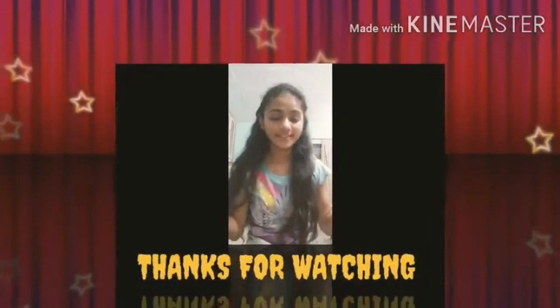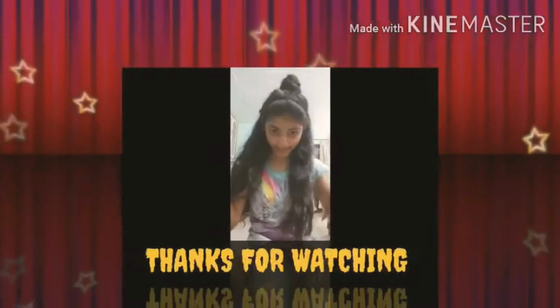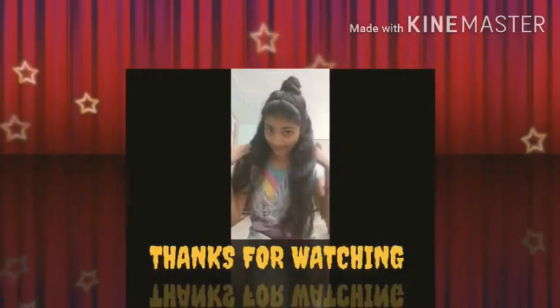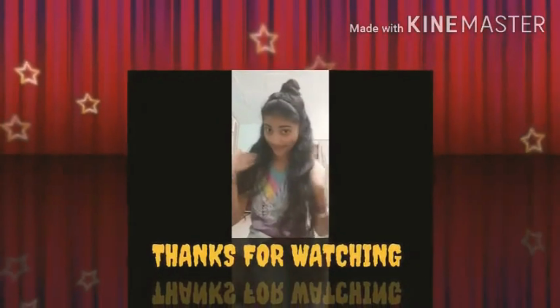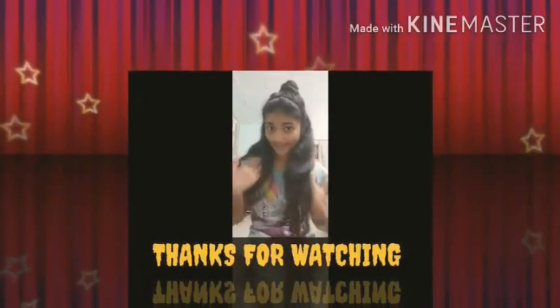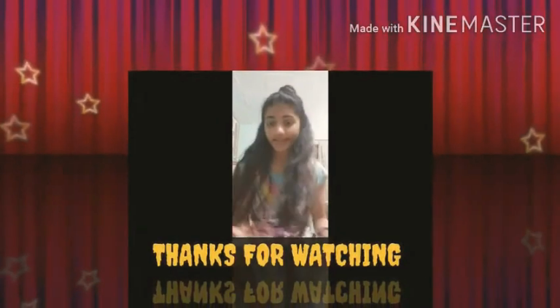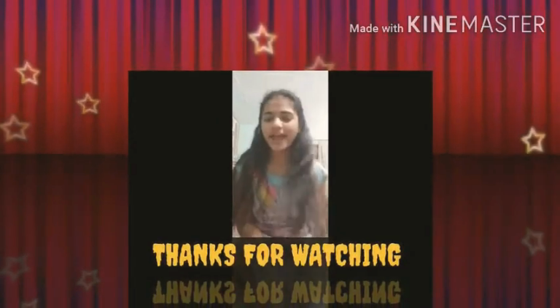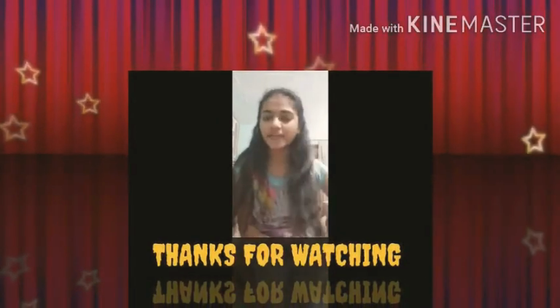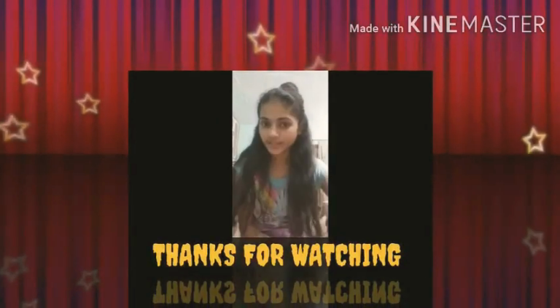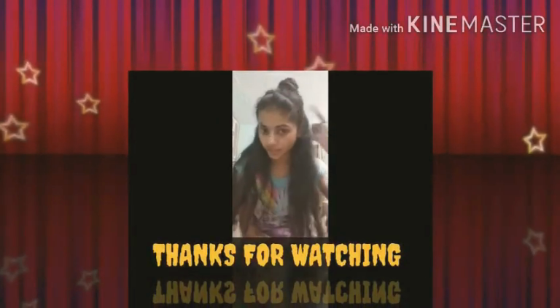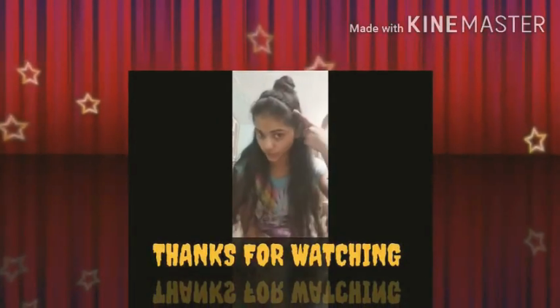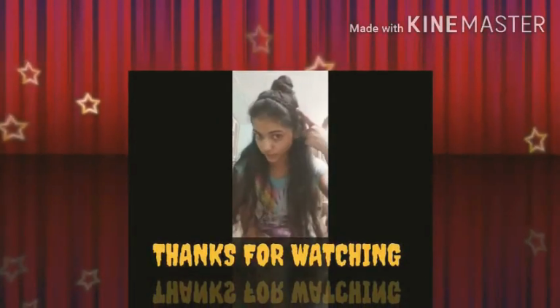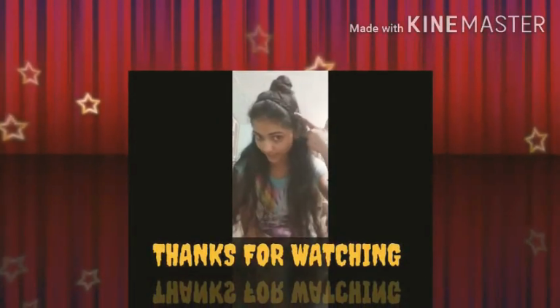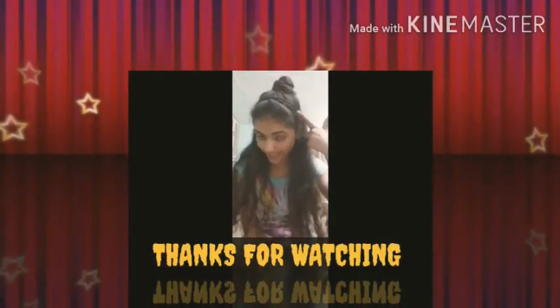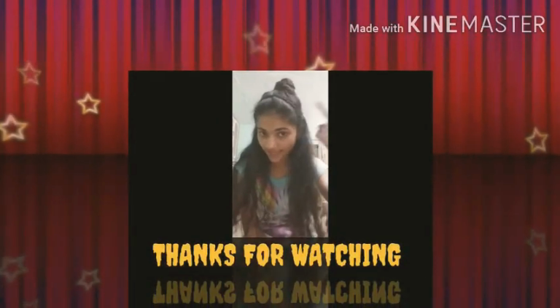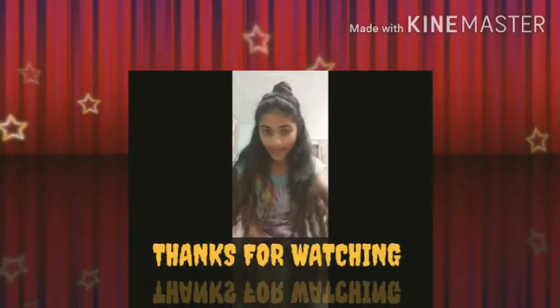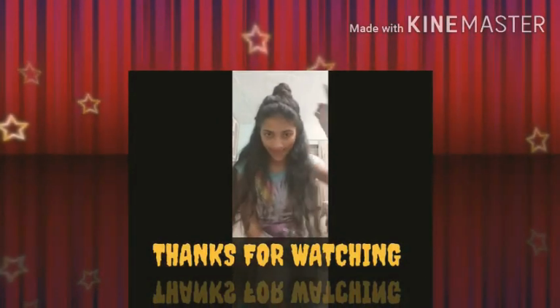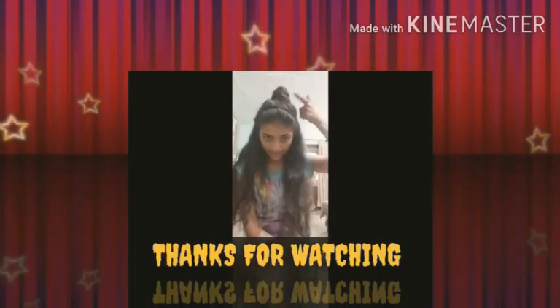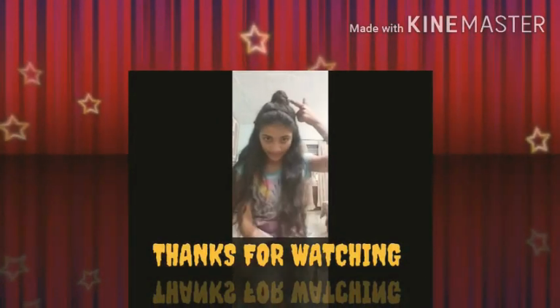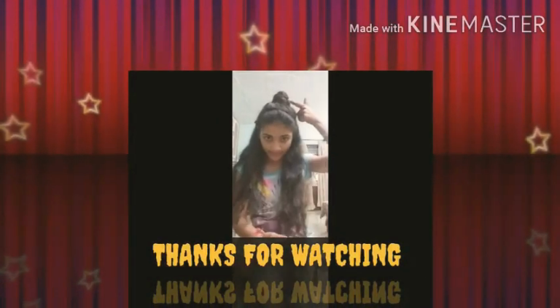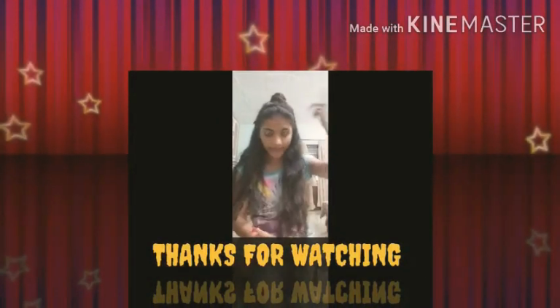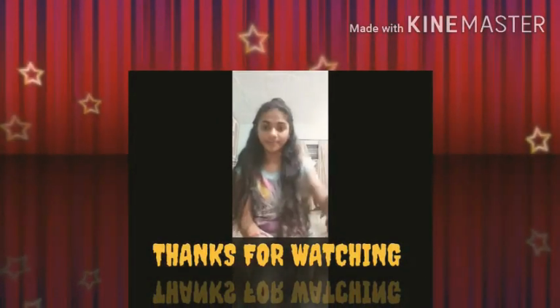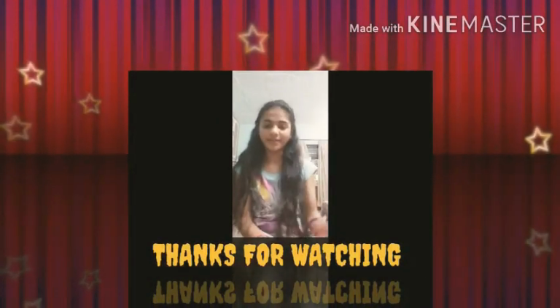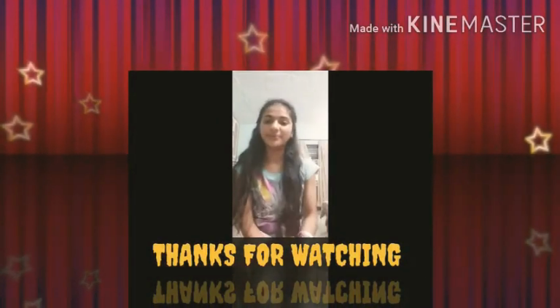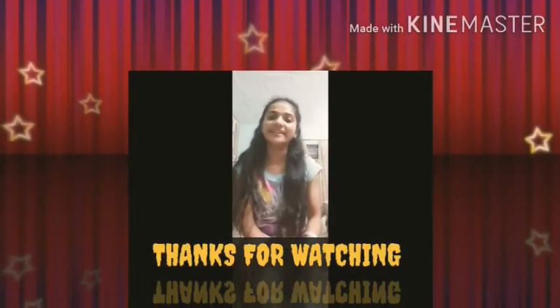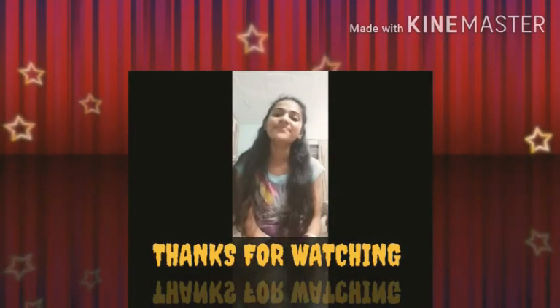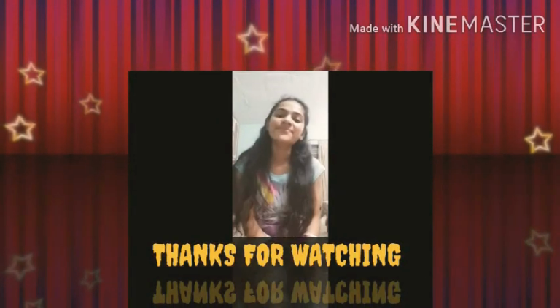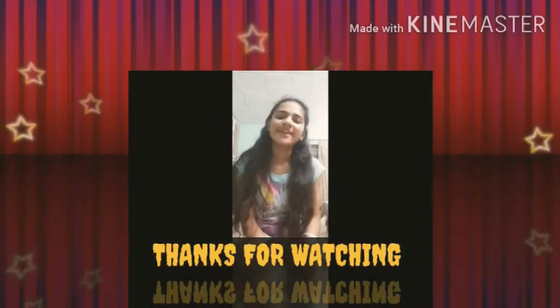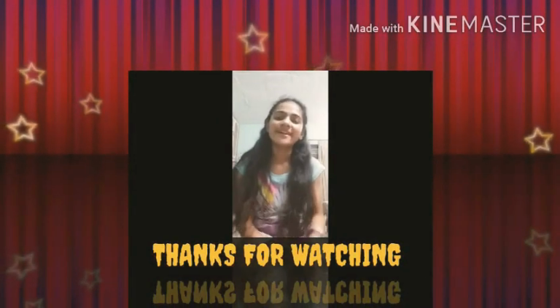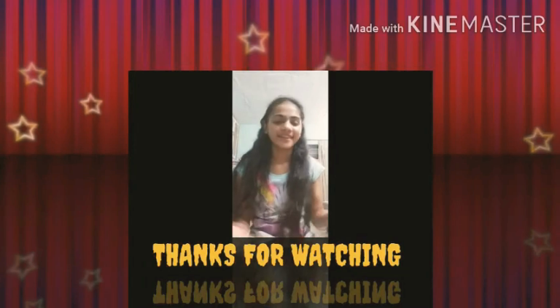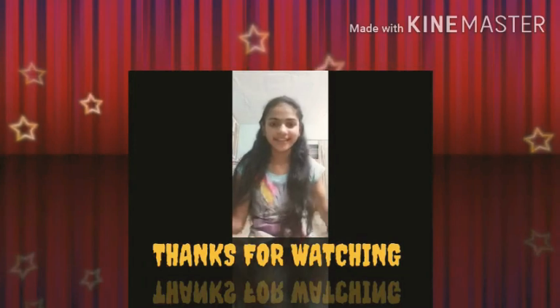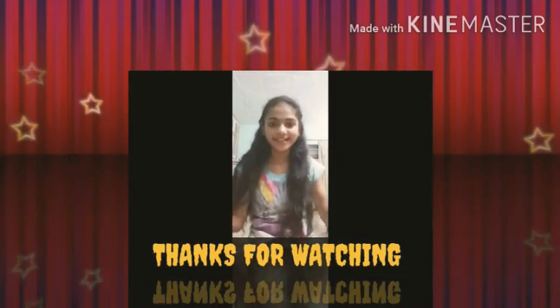This hairstyle is done. I have just made two braids and then a bun over there. Nothing else.